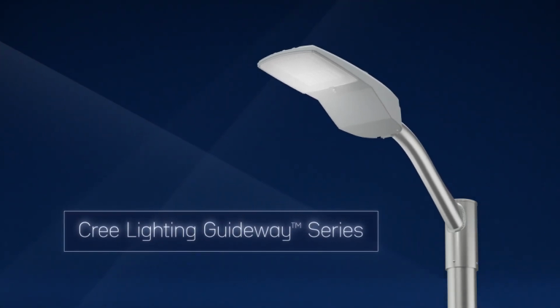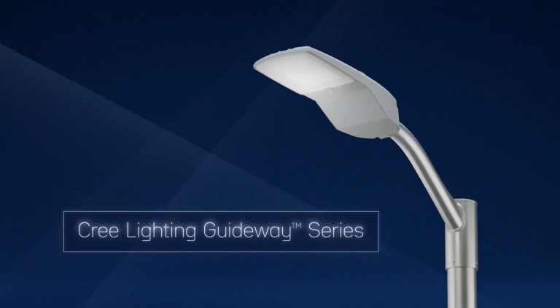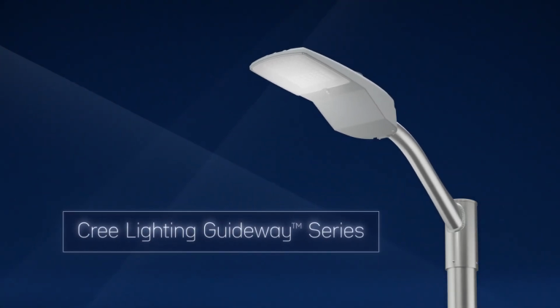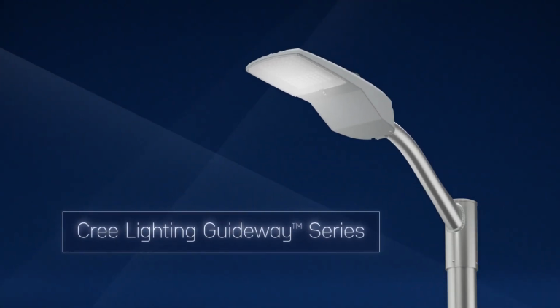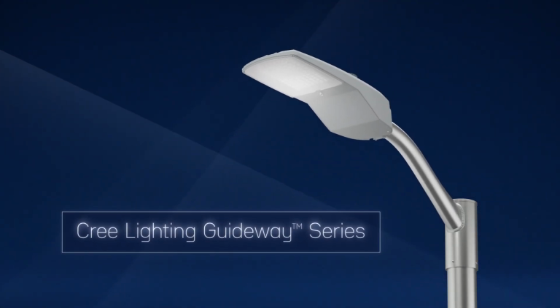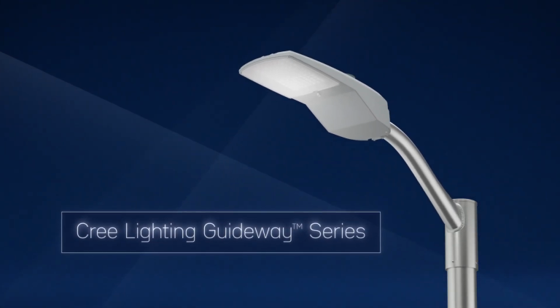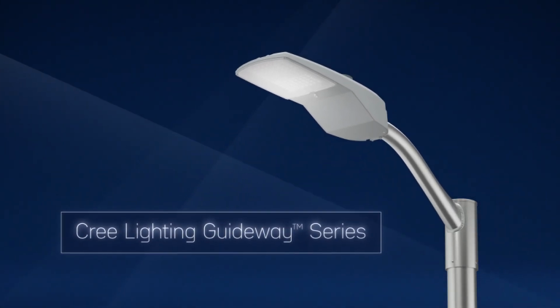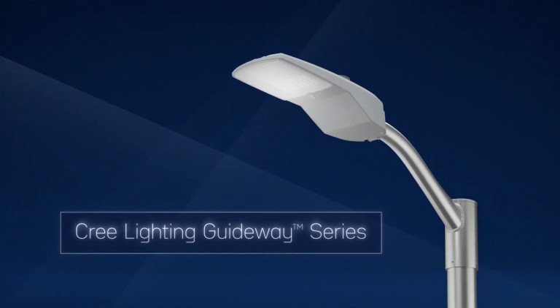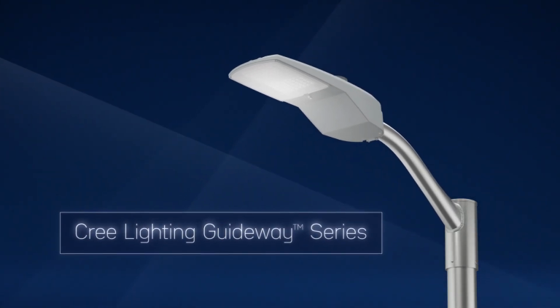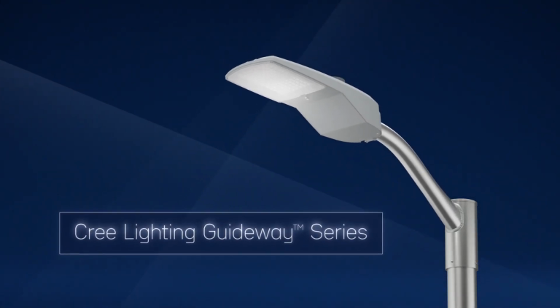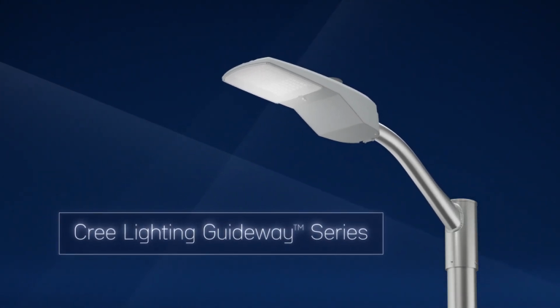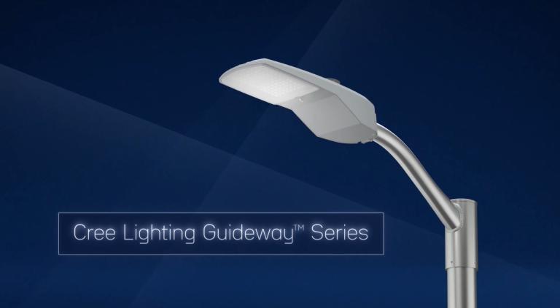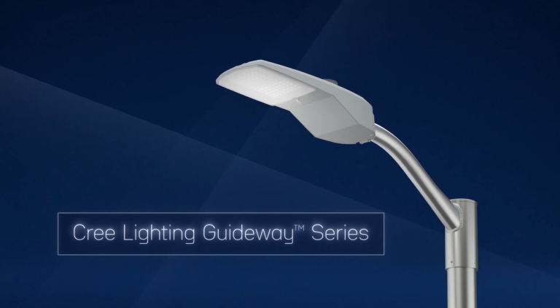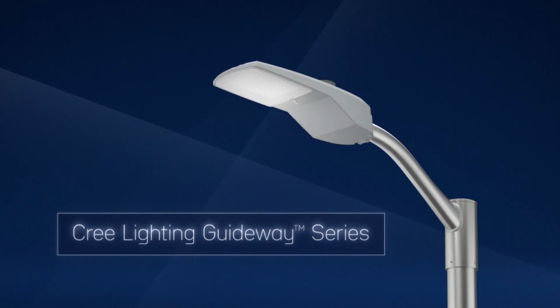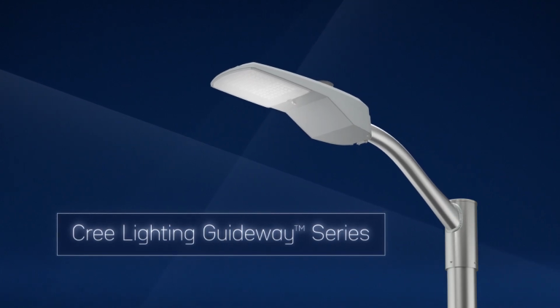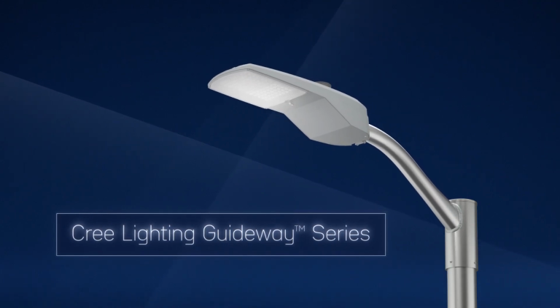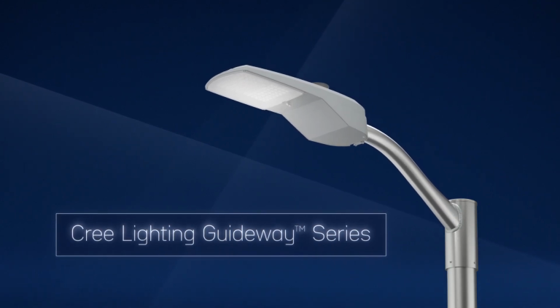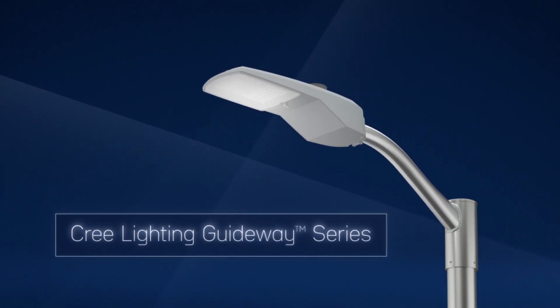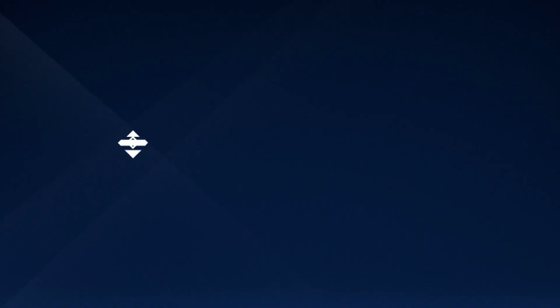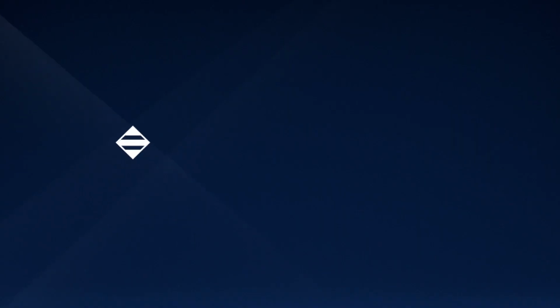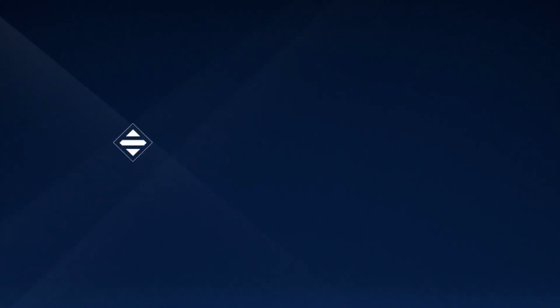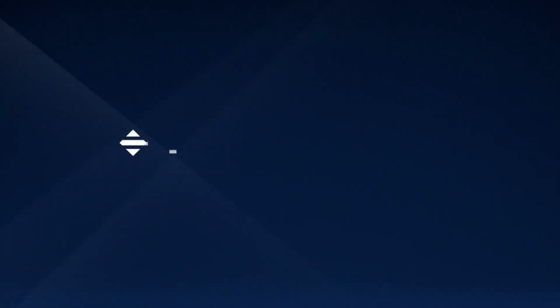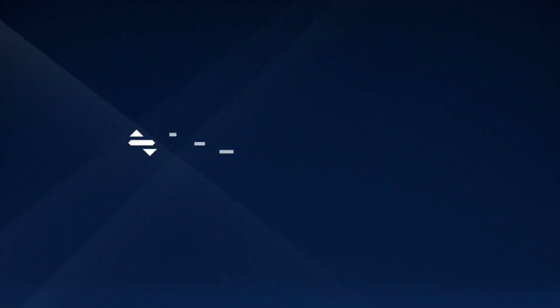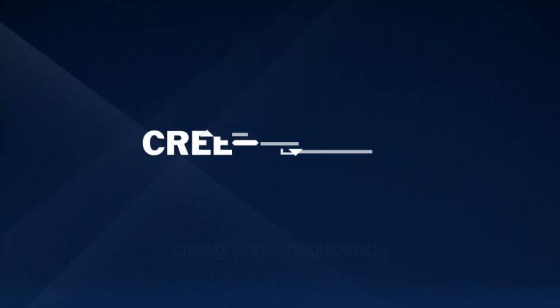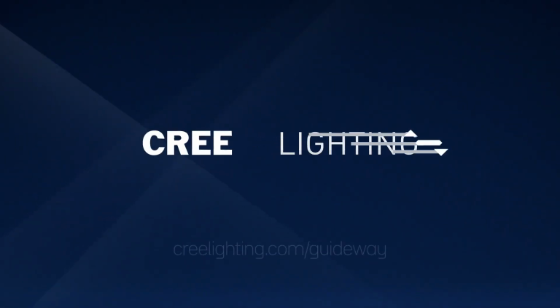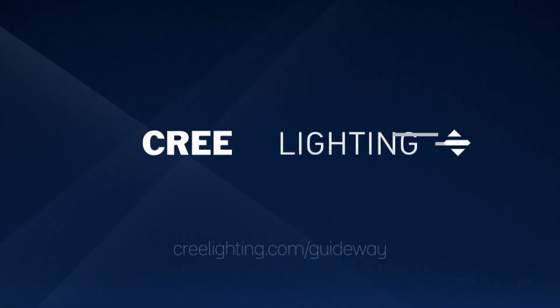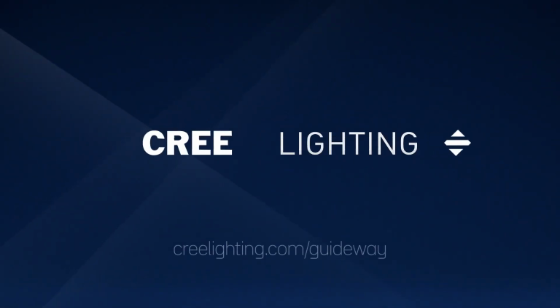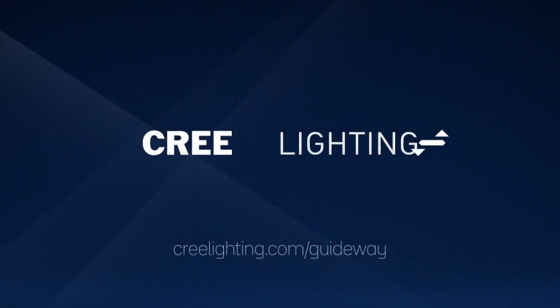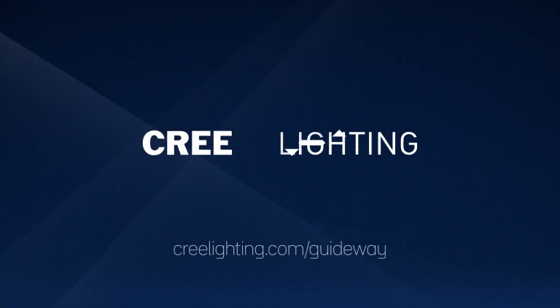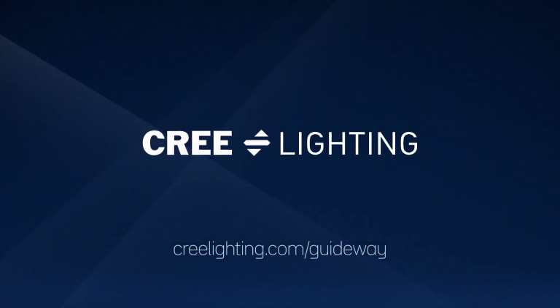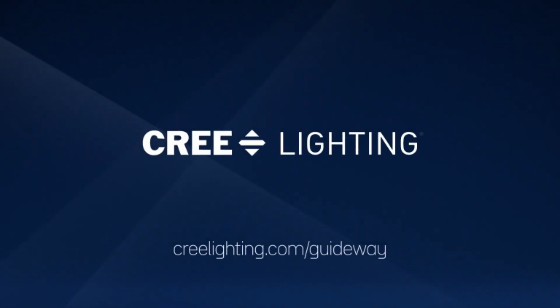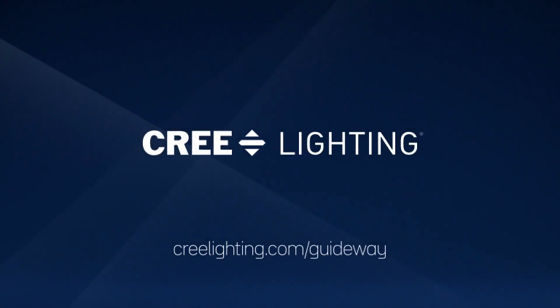It's the end of the road for inferior roadway lighting. To learn more, visit CreeLighting.com.